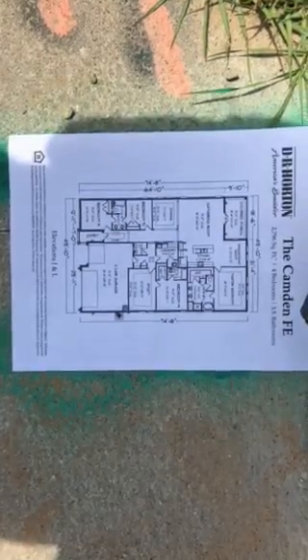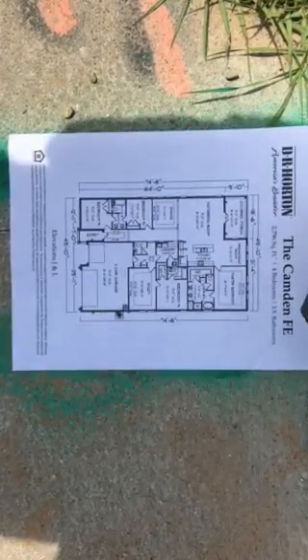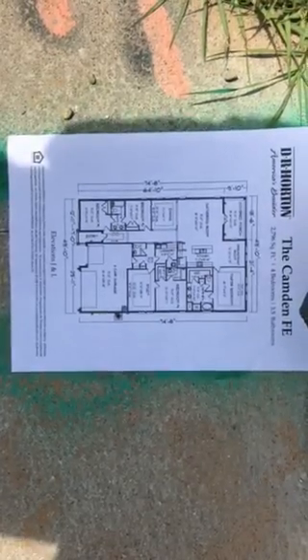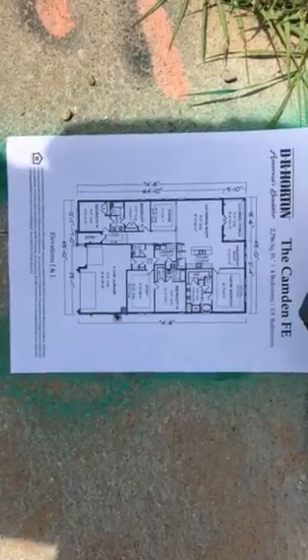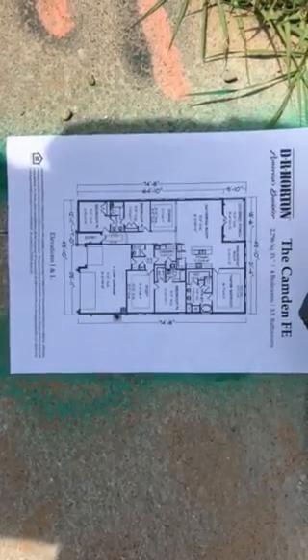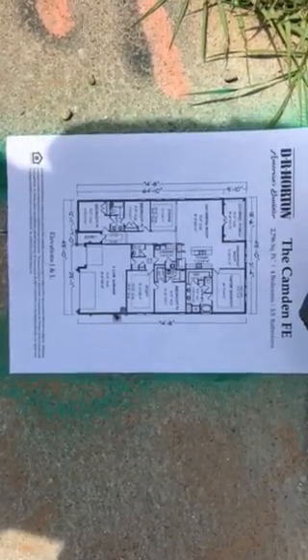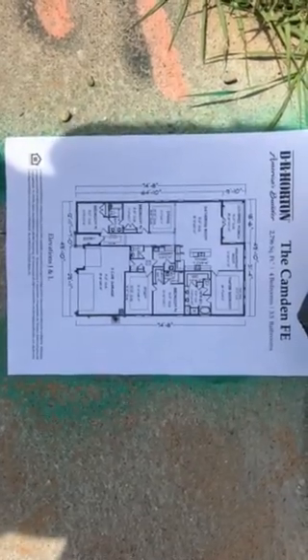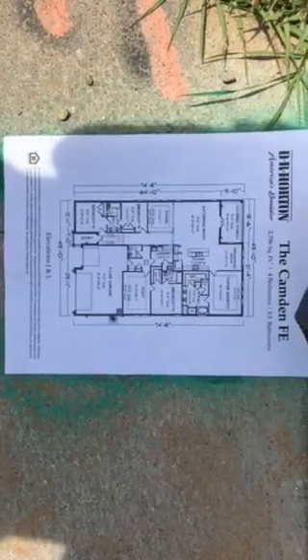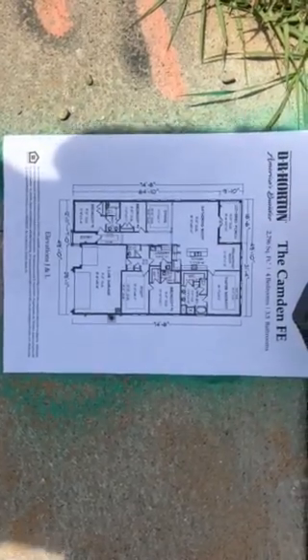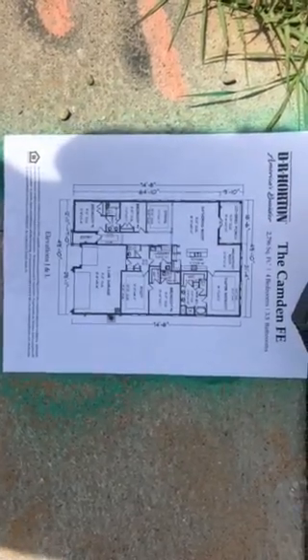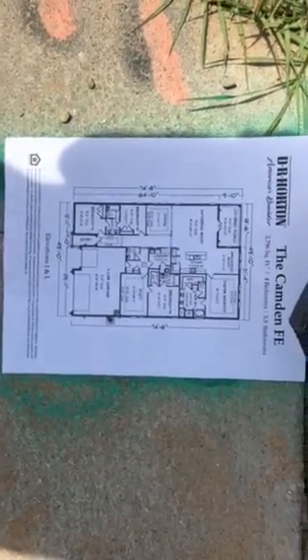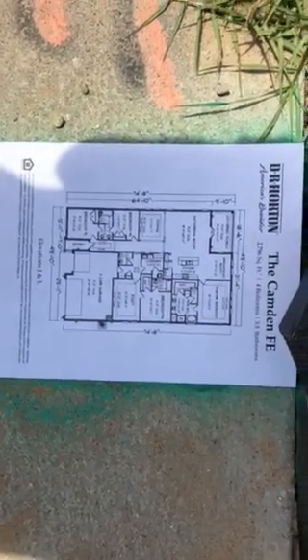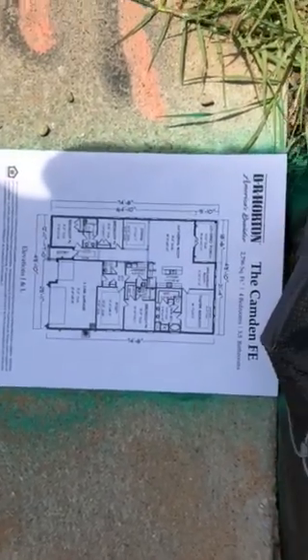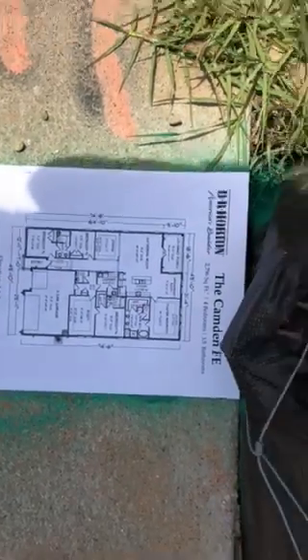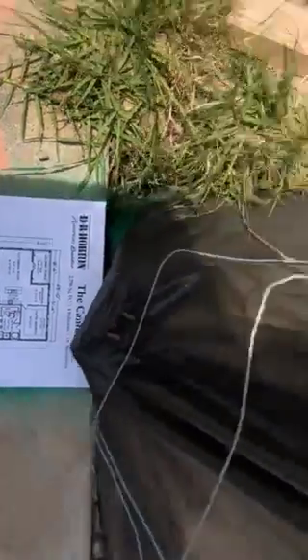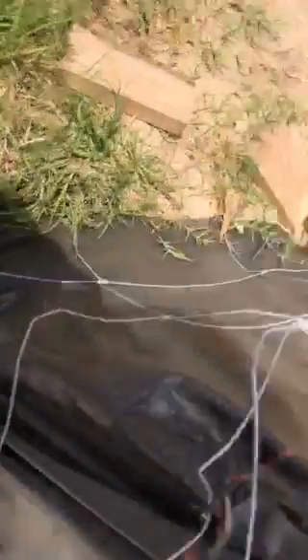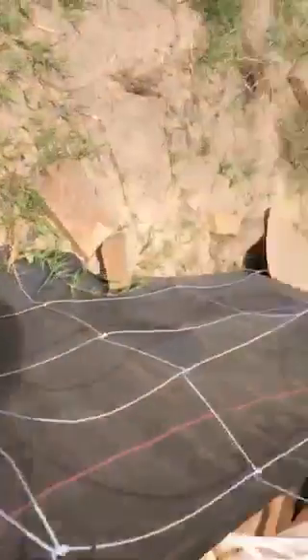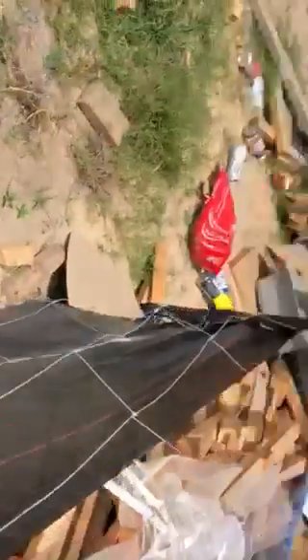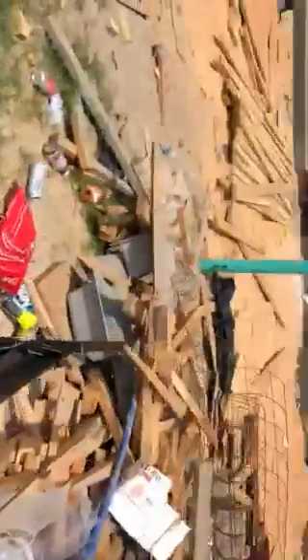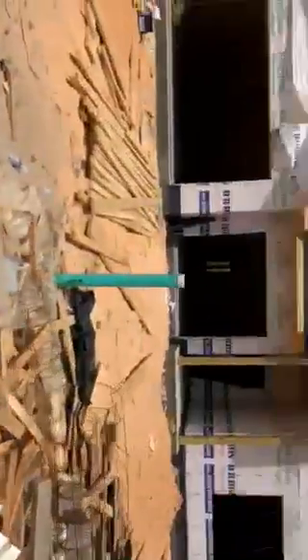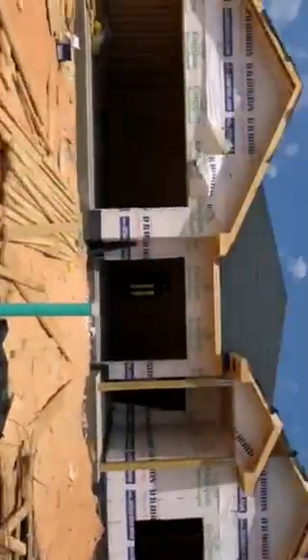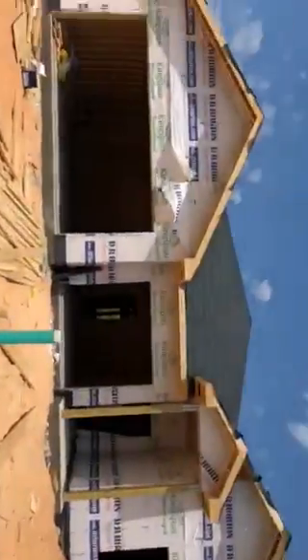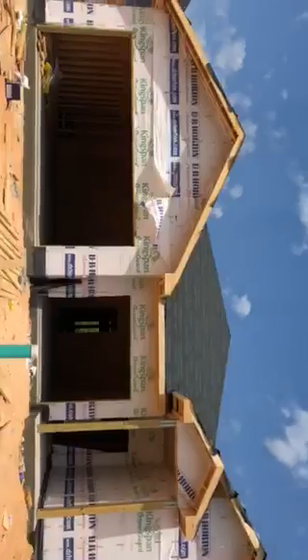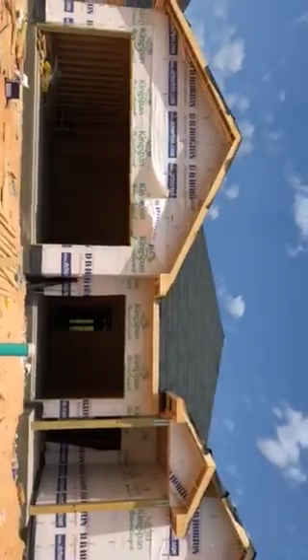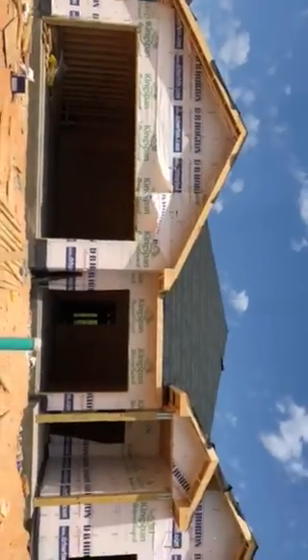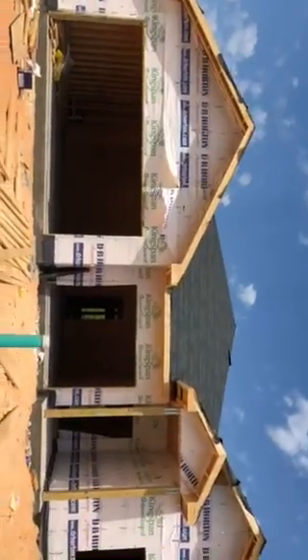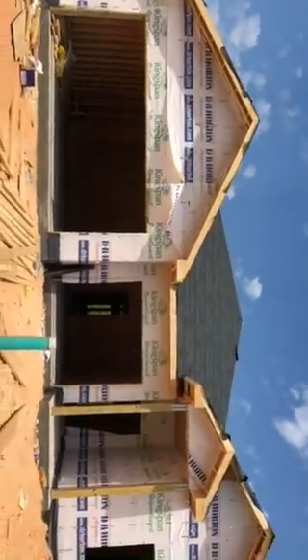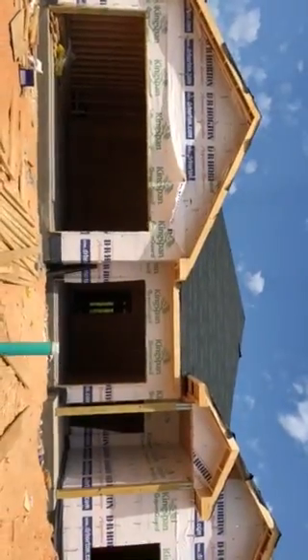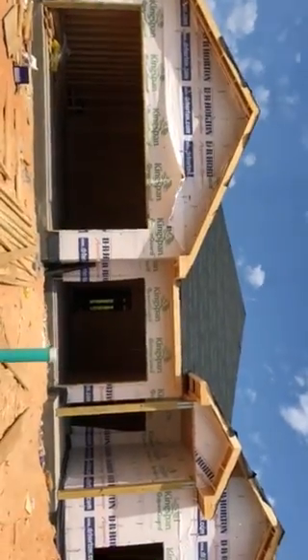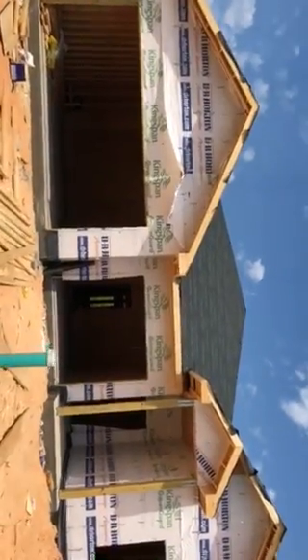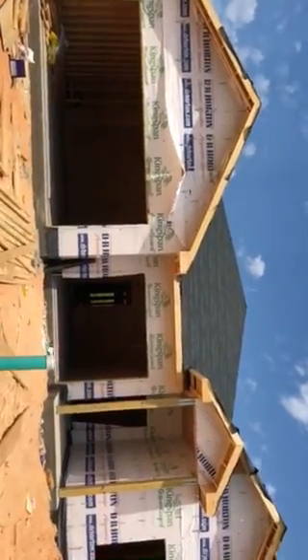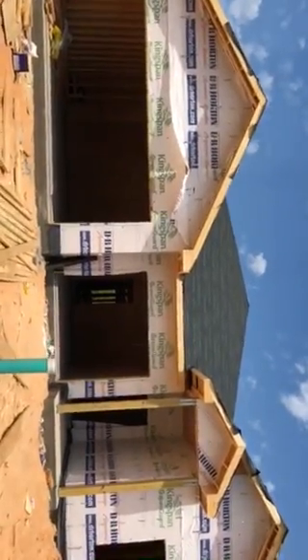Here's our new floor plan, the Camden, three-car garage.